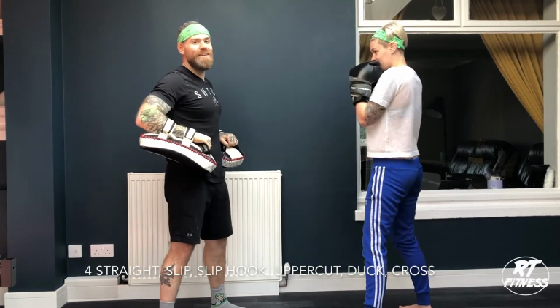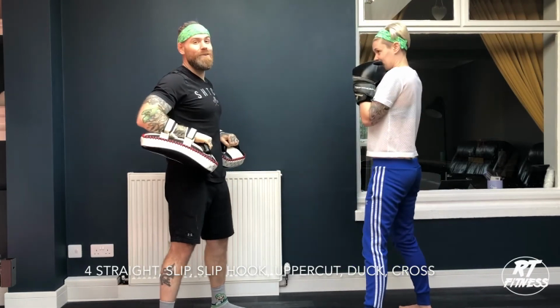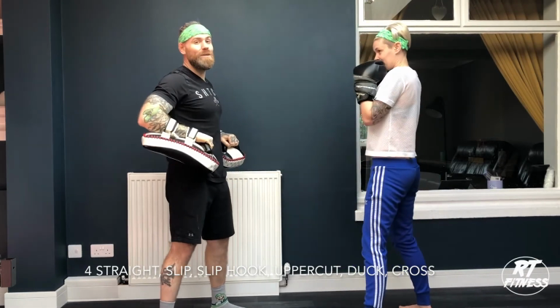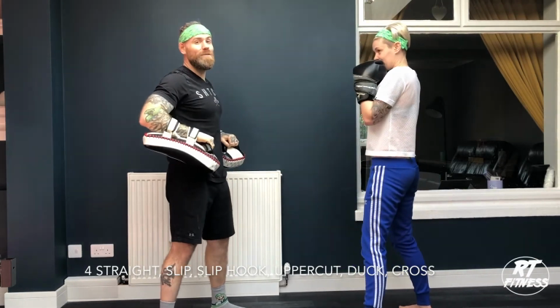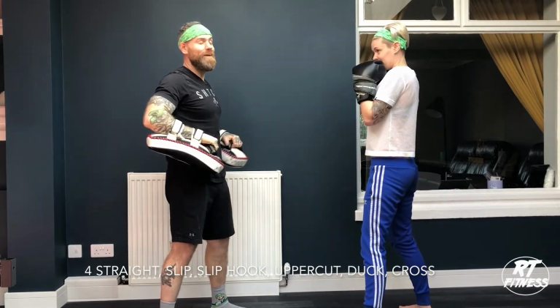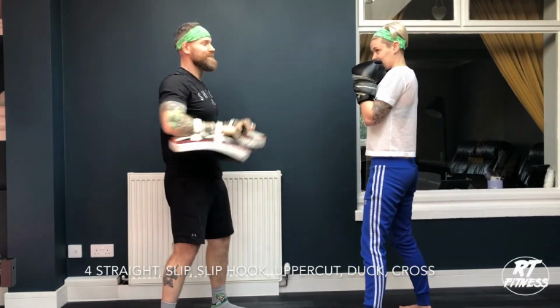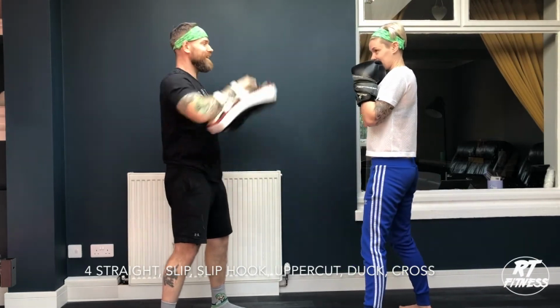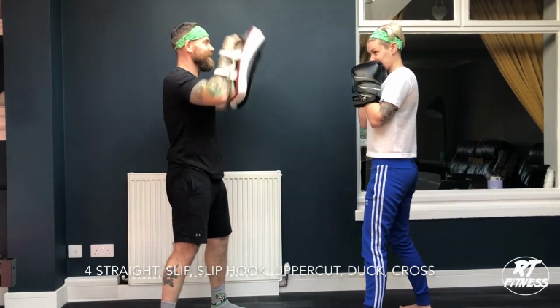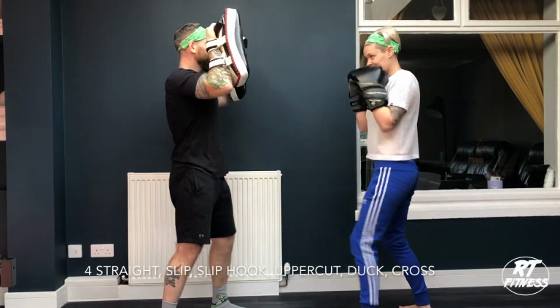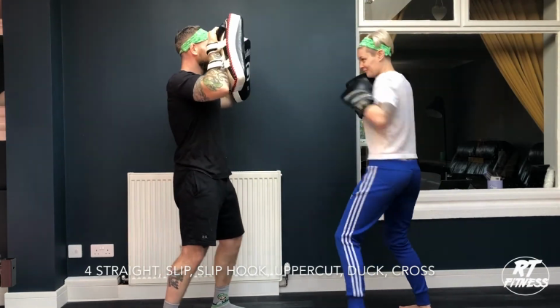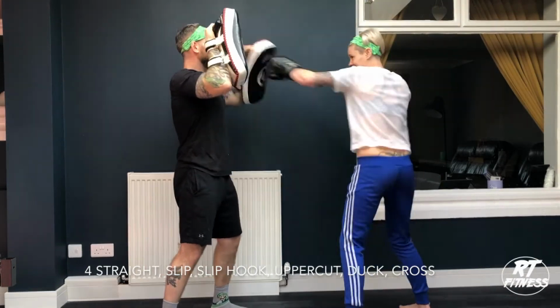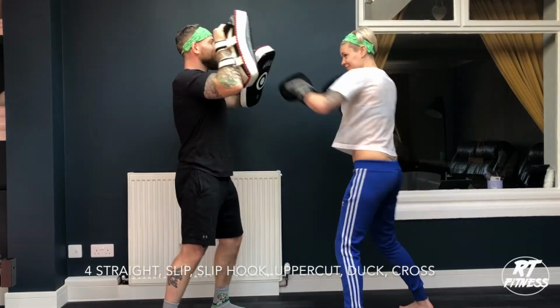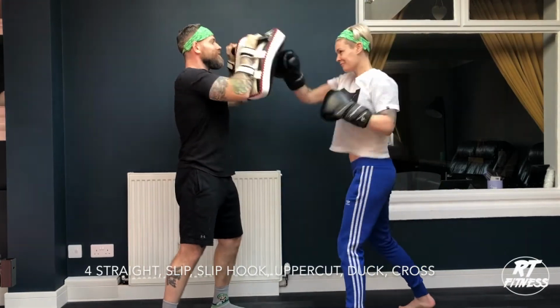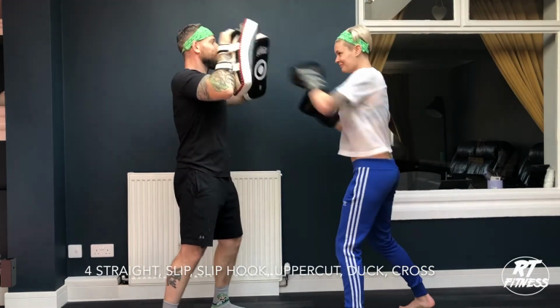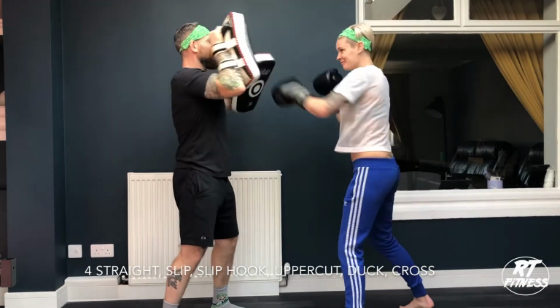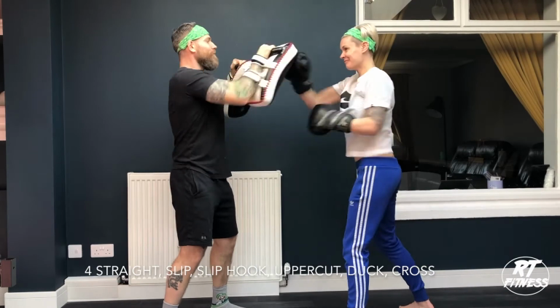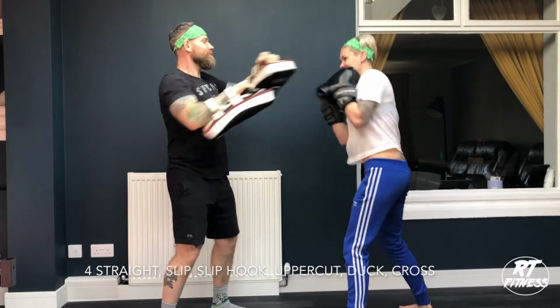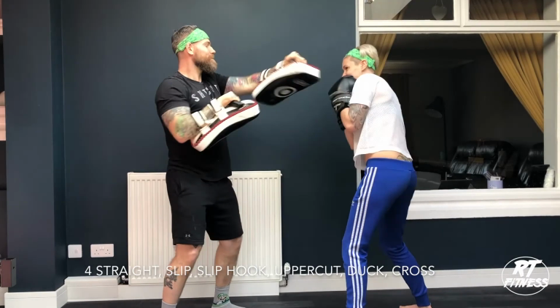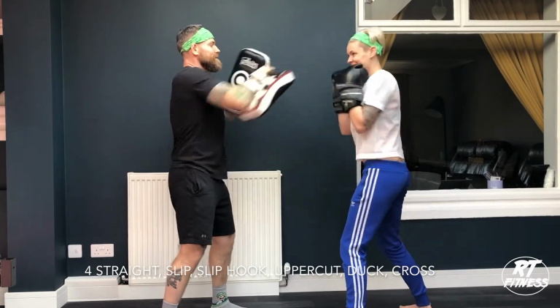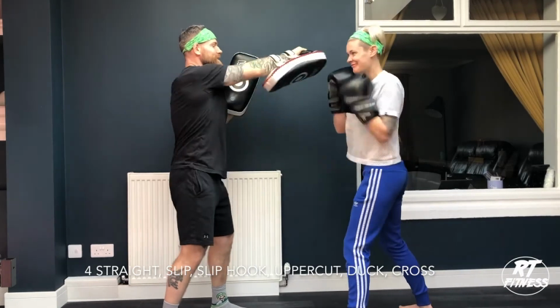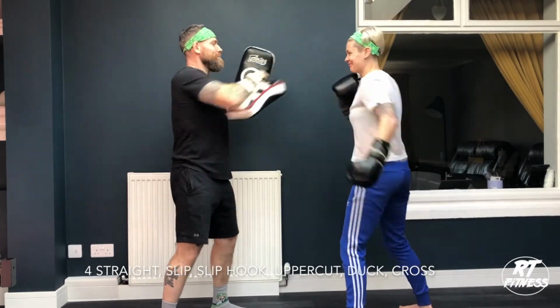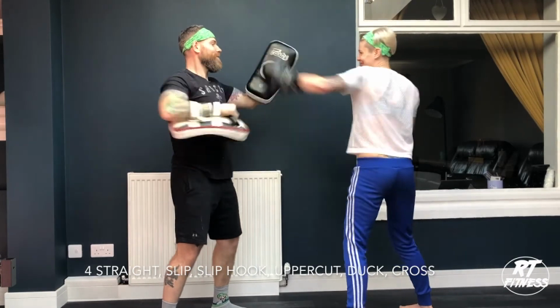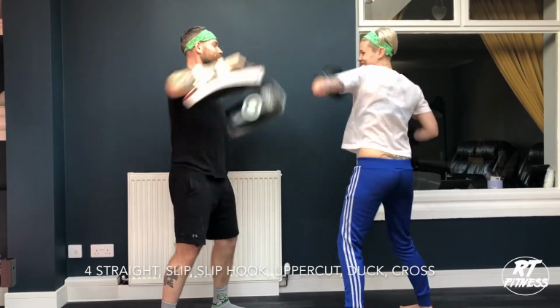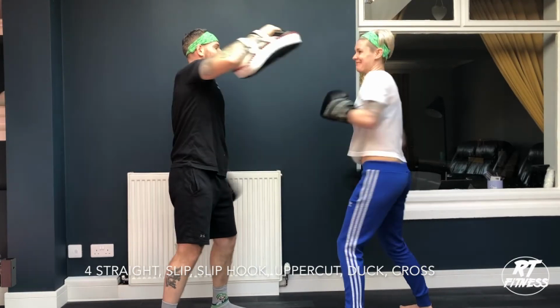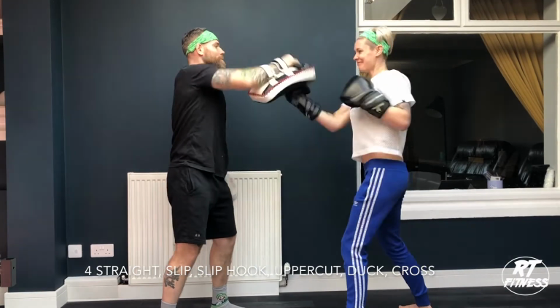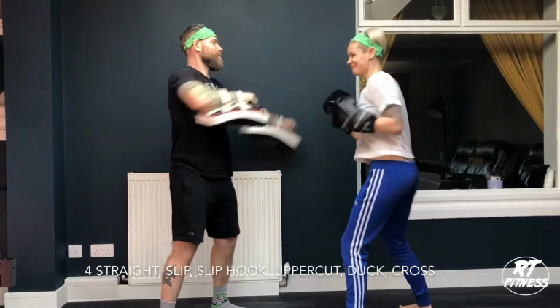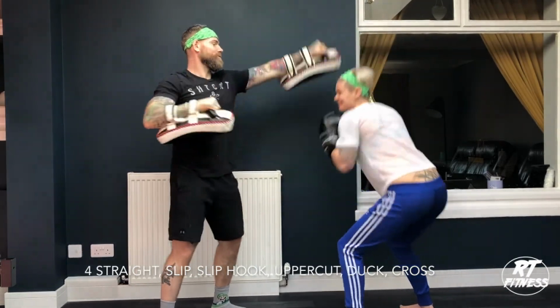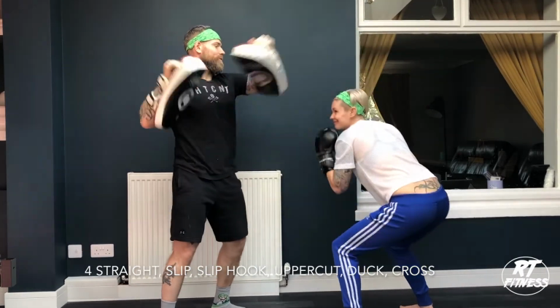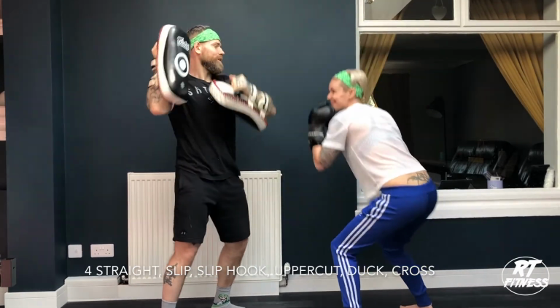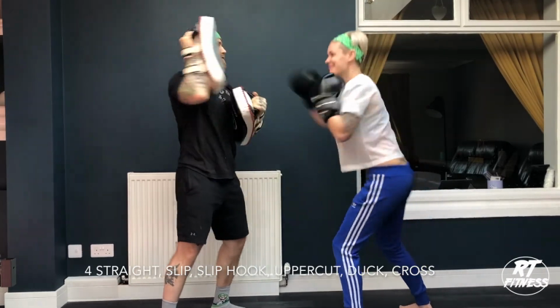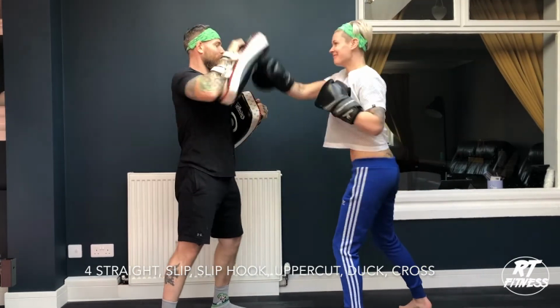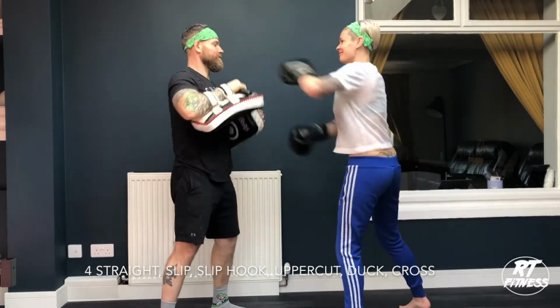Now a little bit faster: one, two, three, four. Slip, slip, hook, hook, duck, cross.